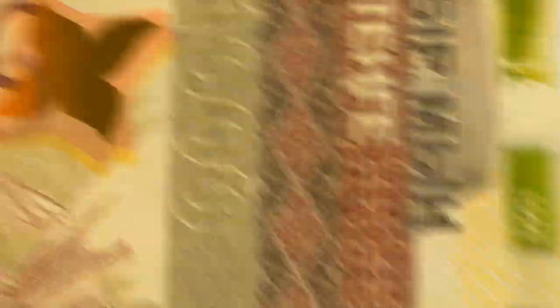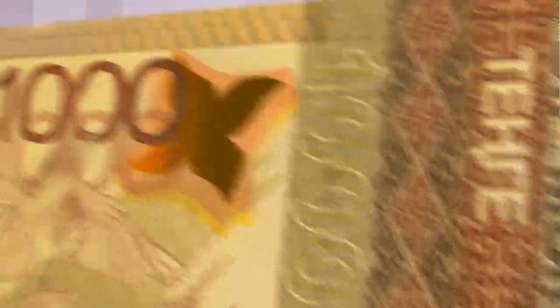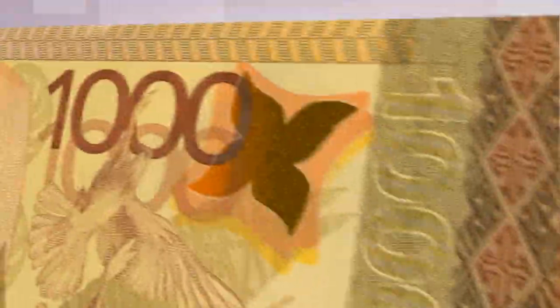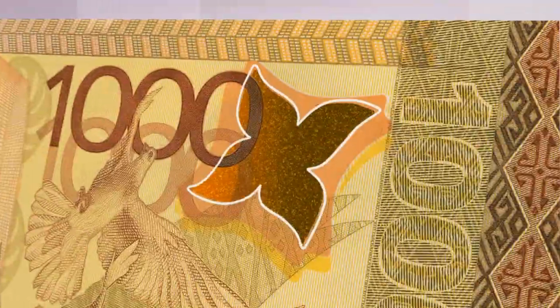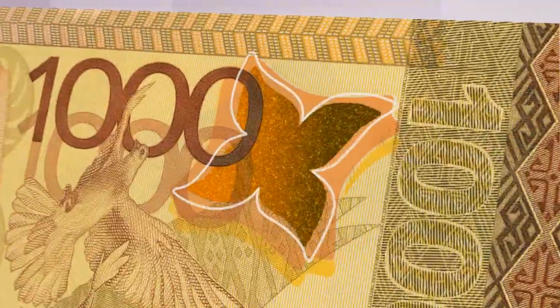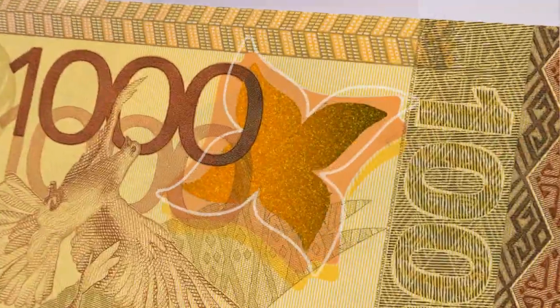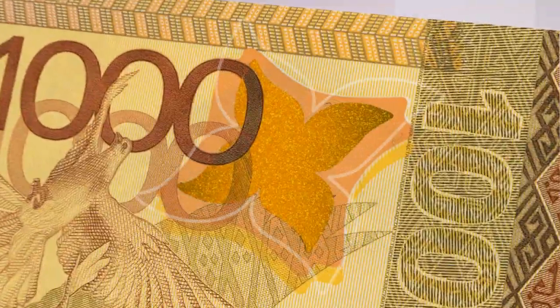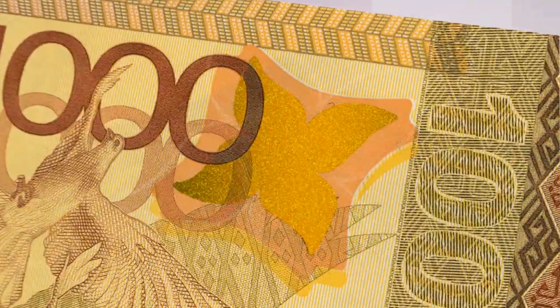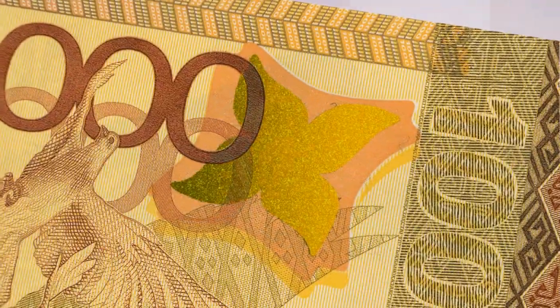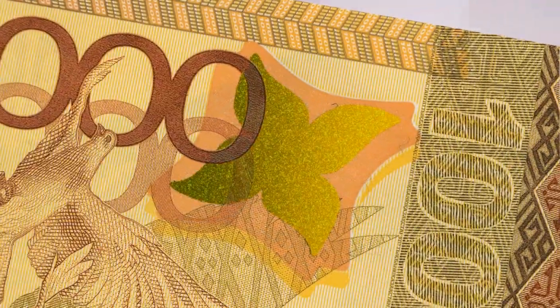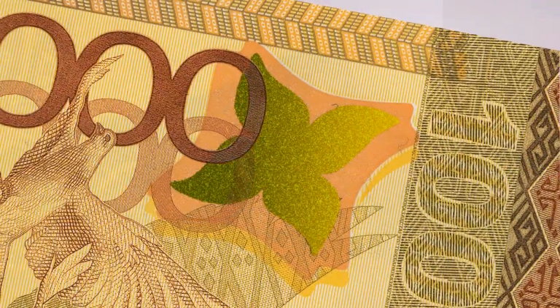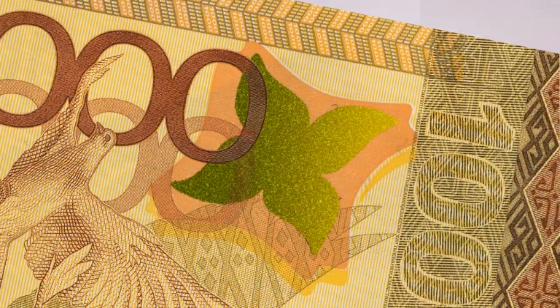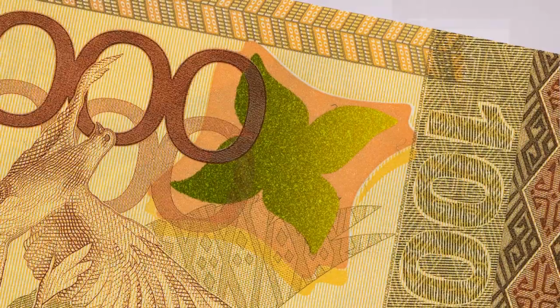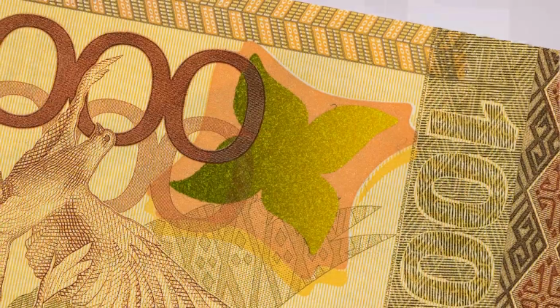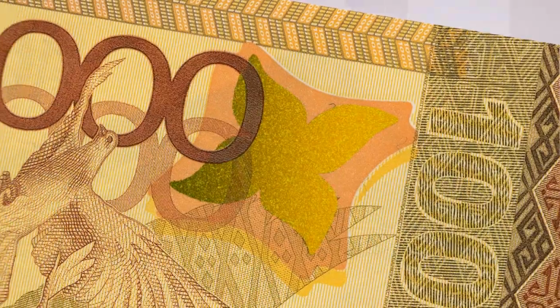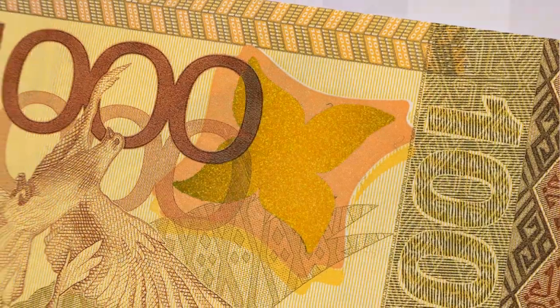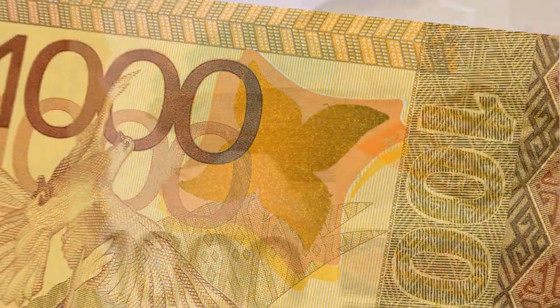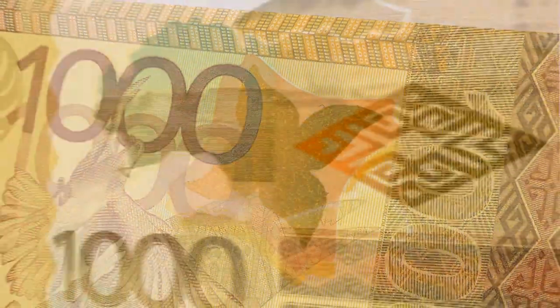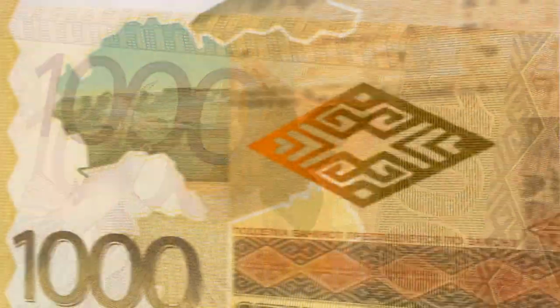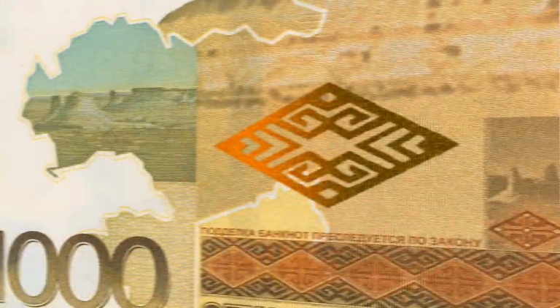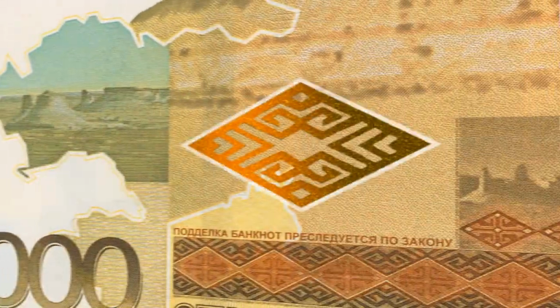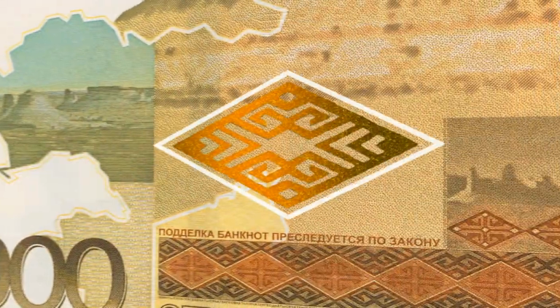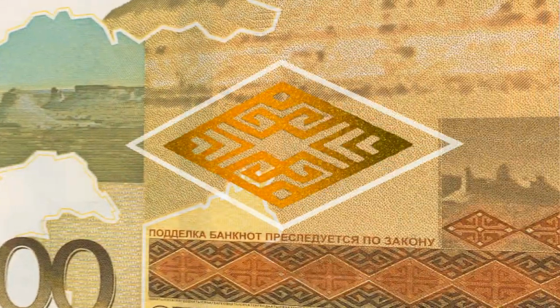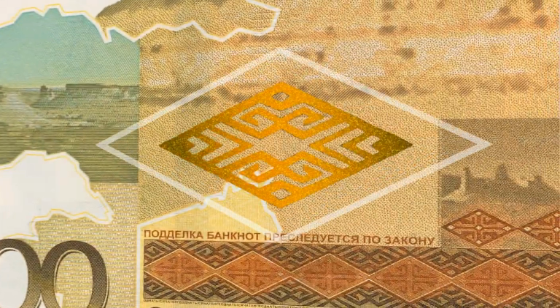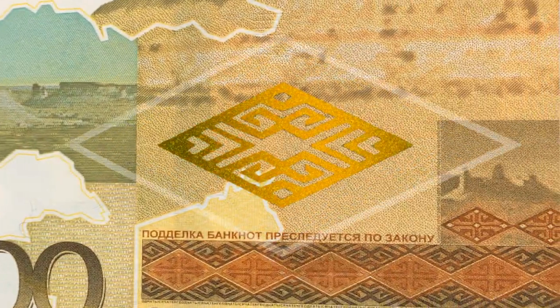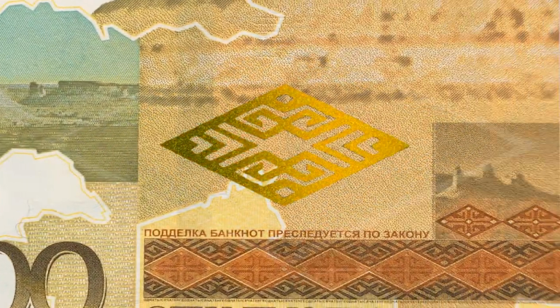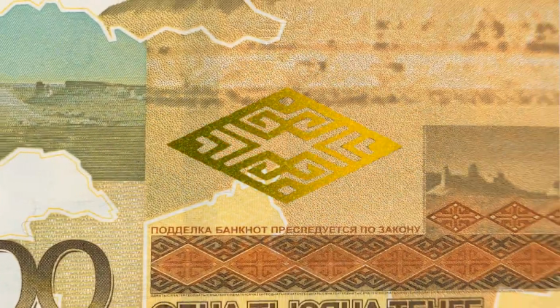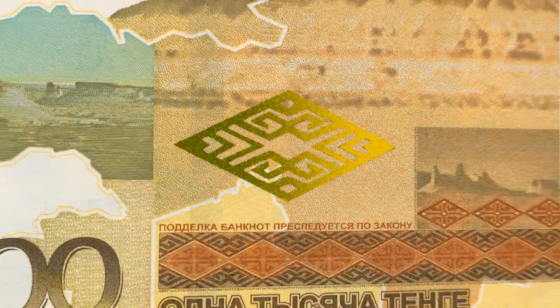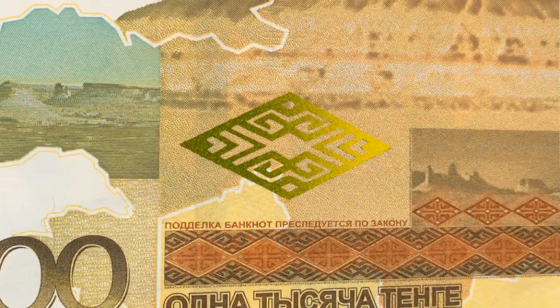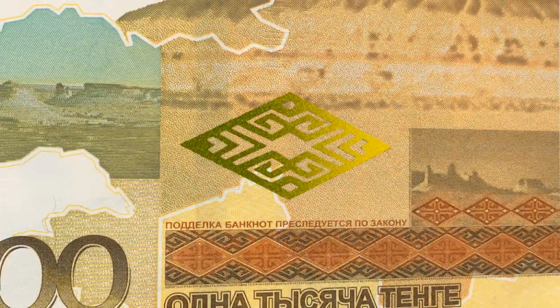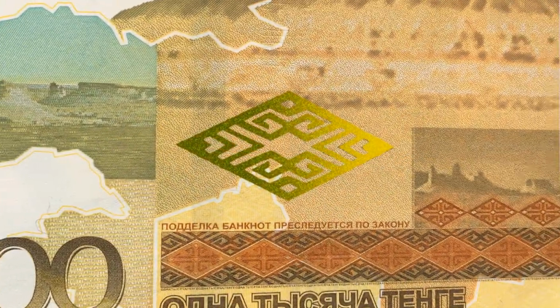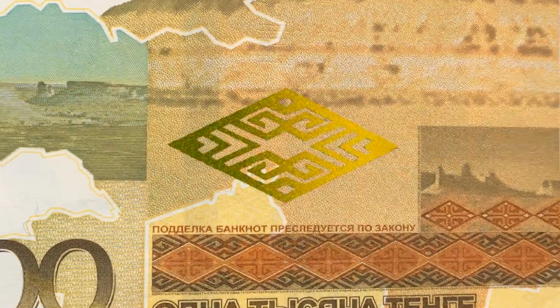Tilt the banknote to reveal the image of a flower and the ornament in the shape of a rhombus, produced by the color shifting effect.